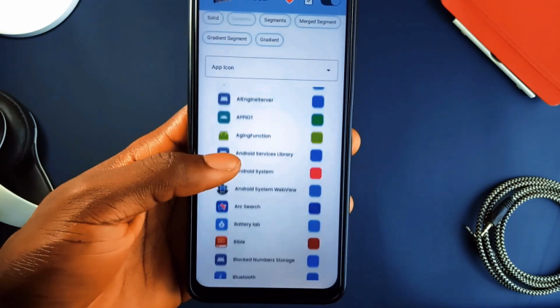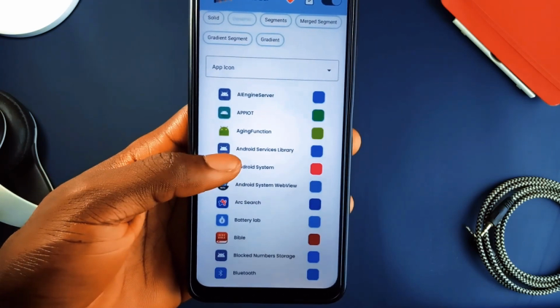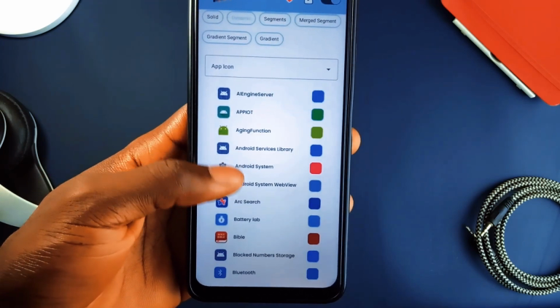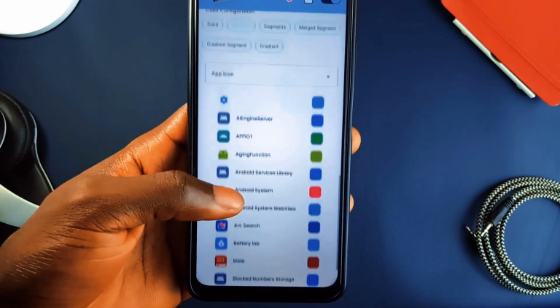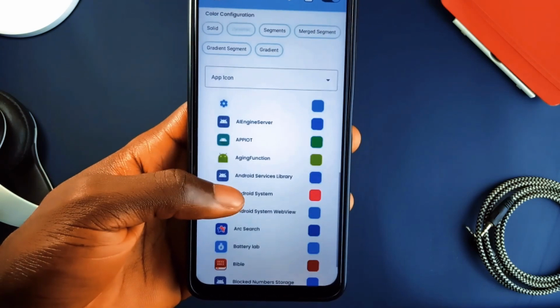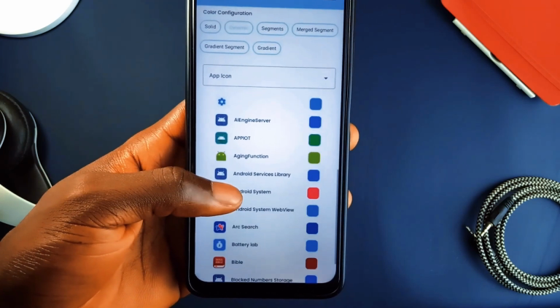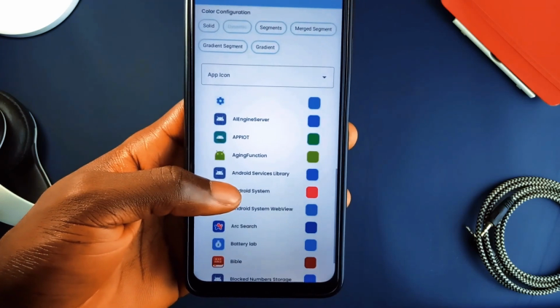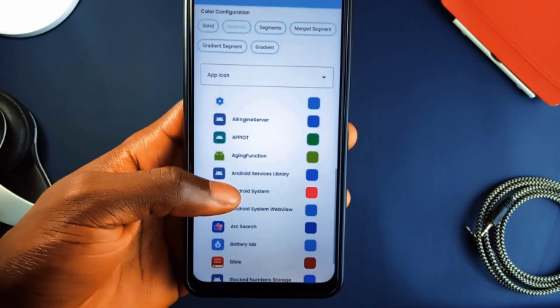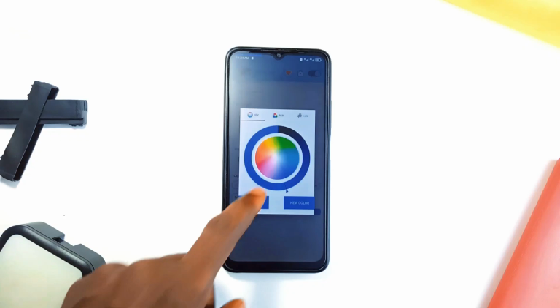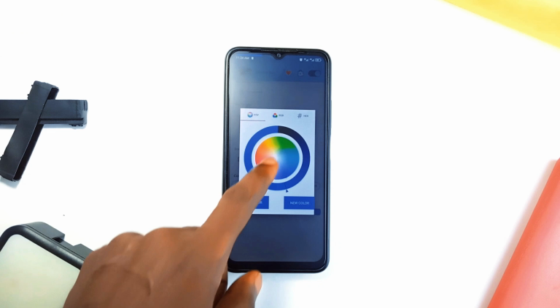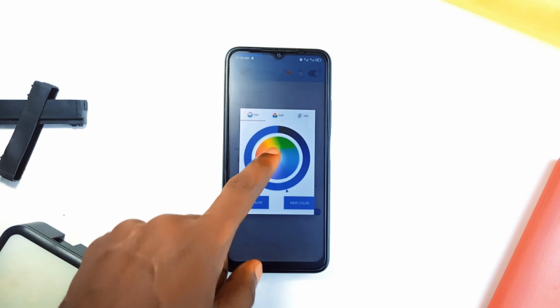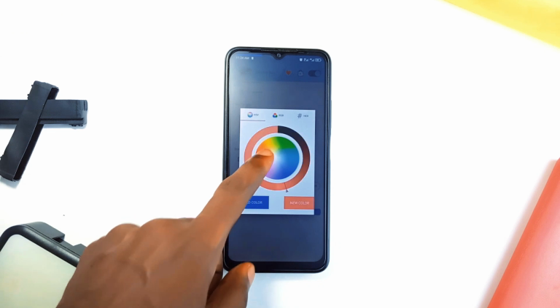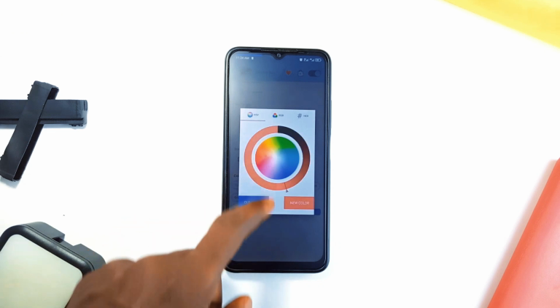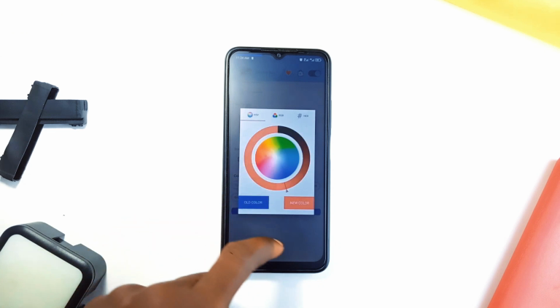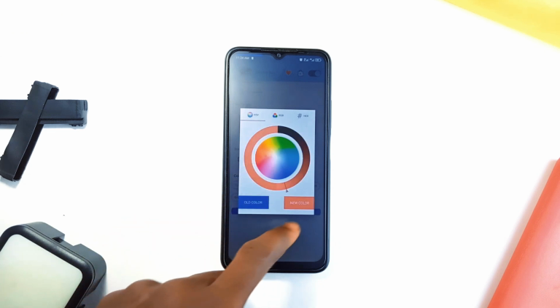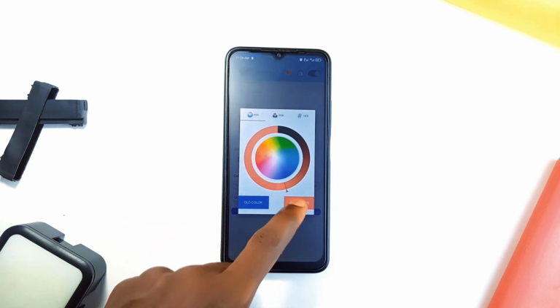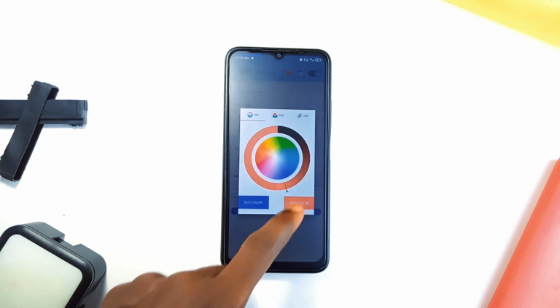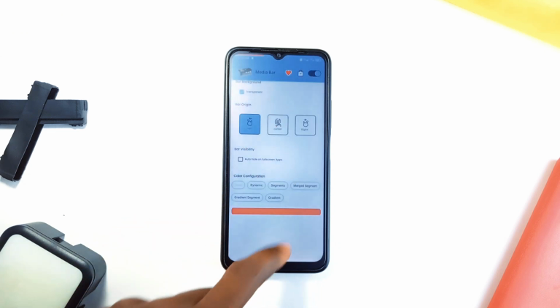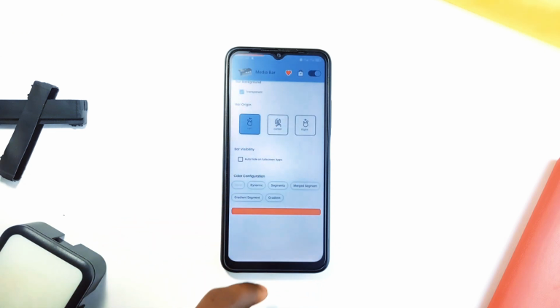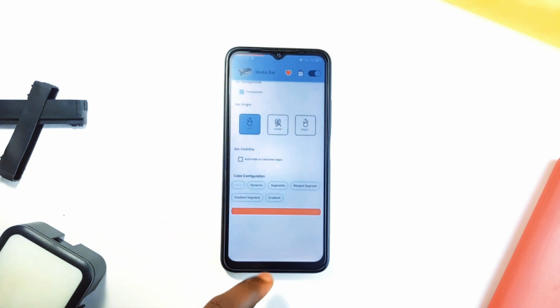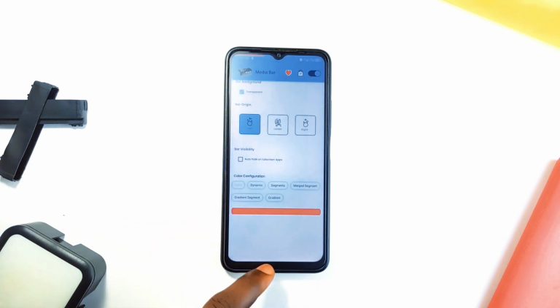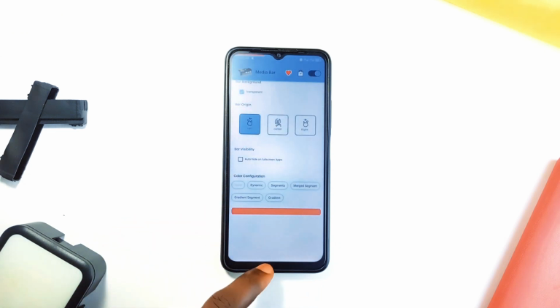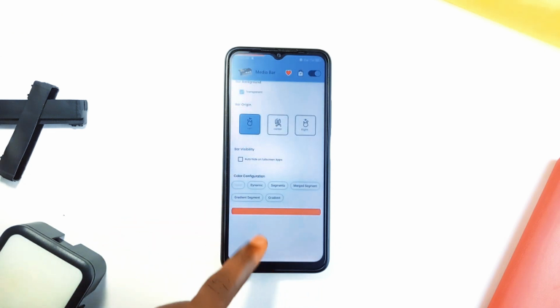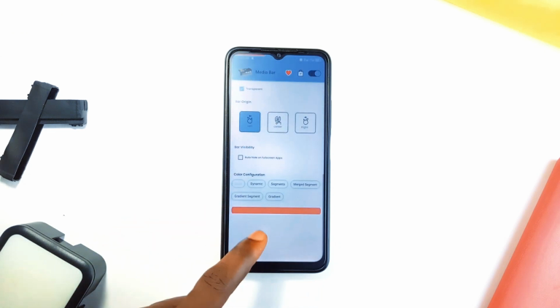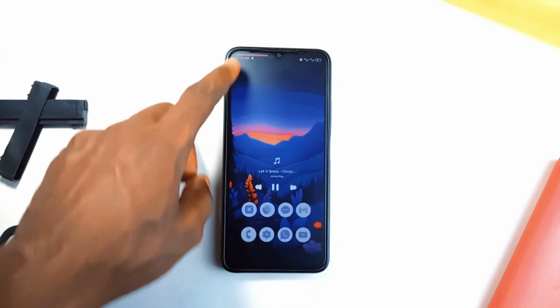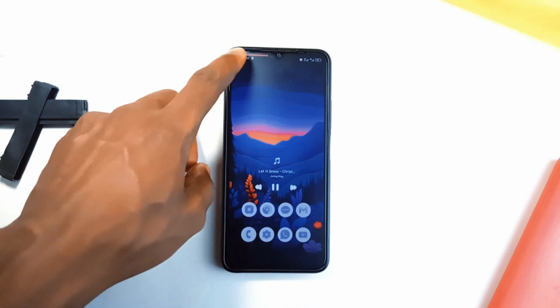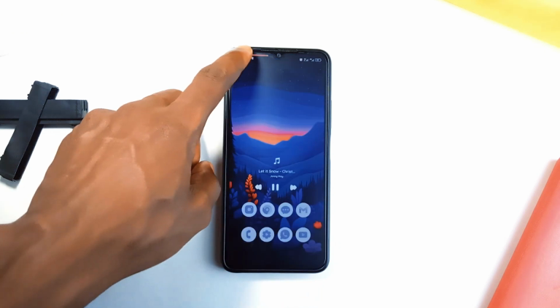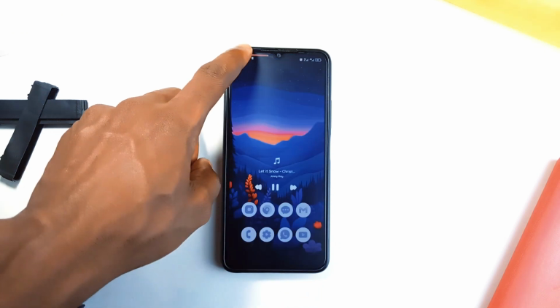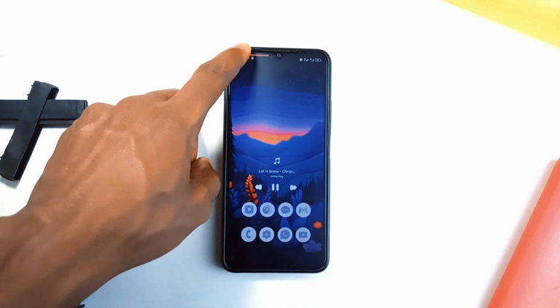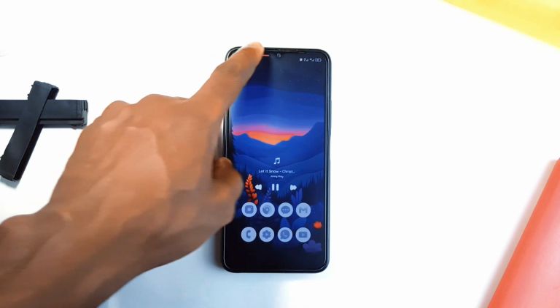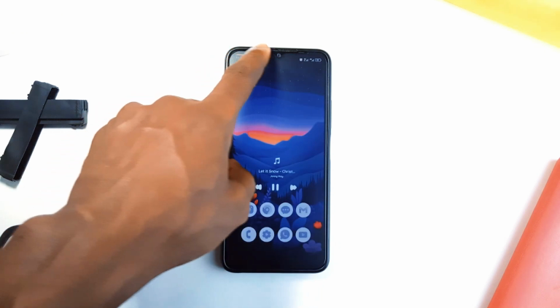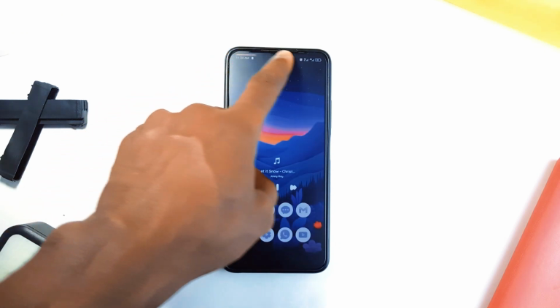This application is very popular. However, if you haven't come across it before, then be sure to check it out. It is free to install.